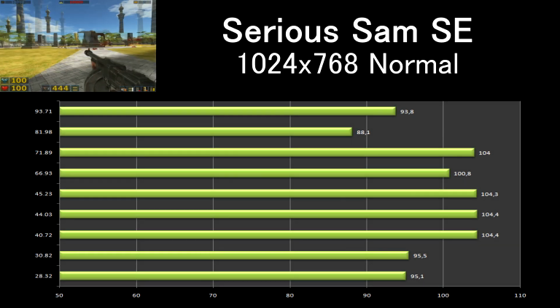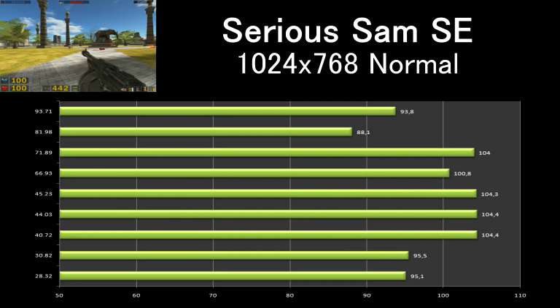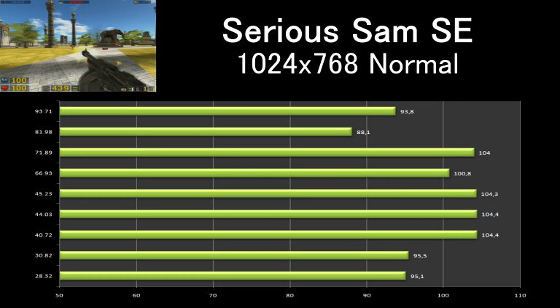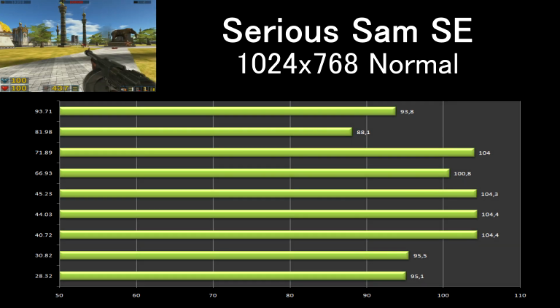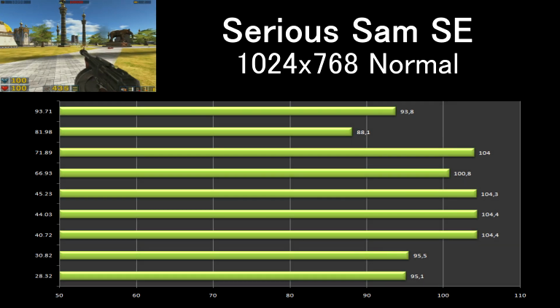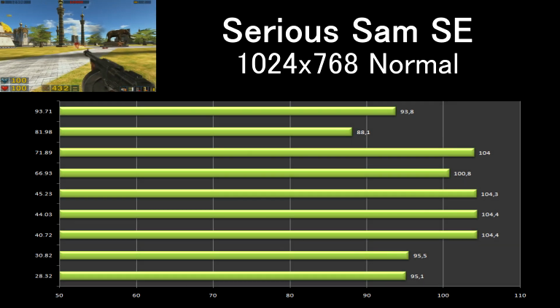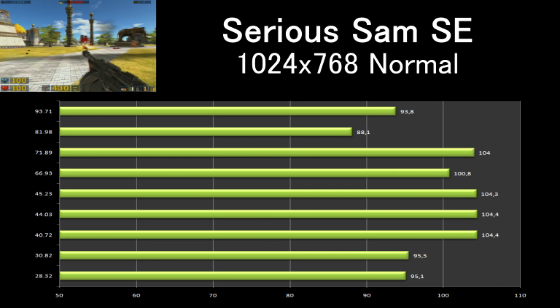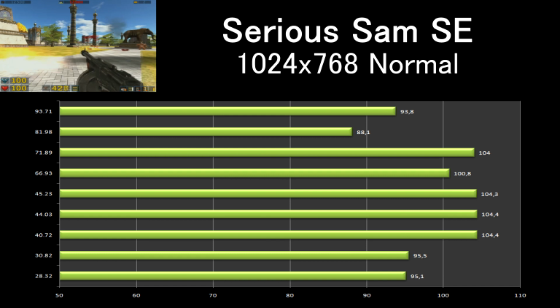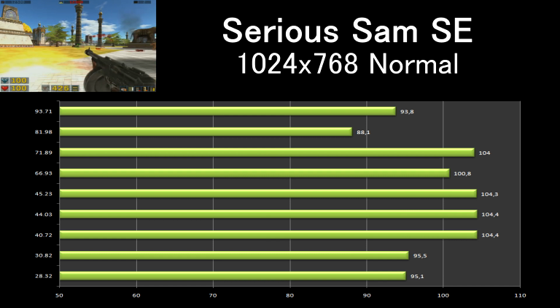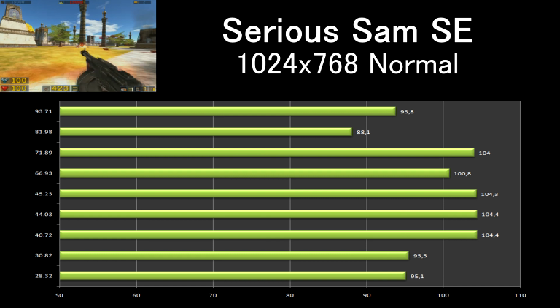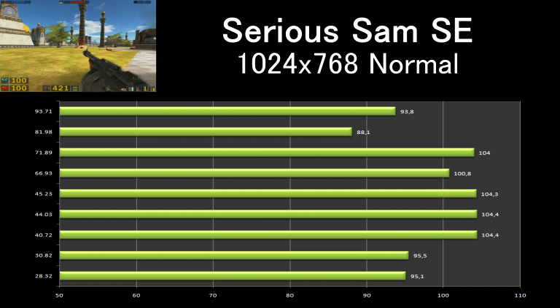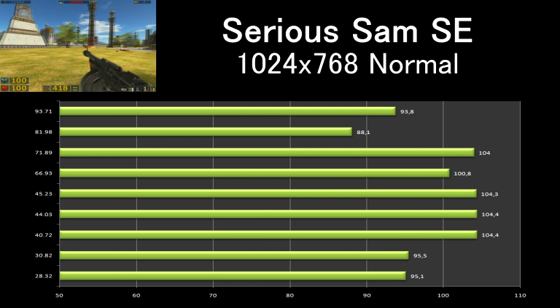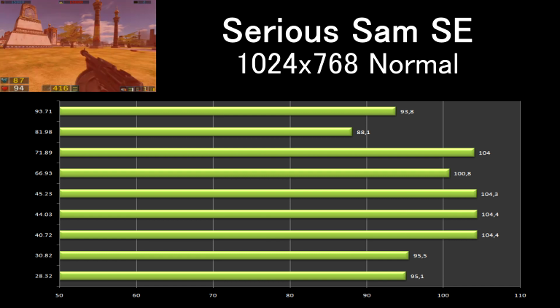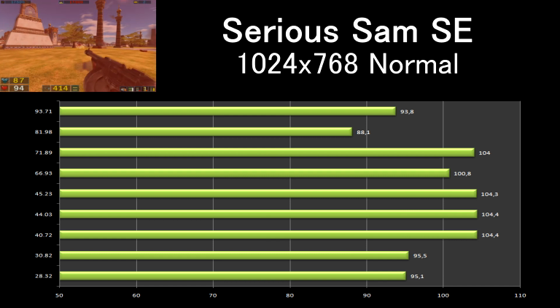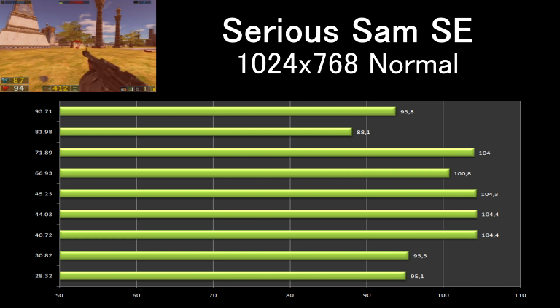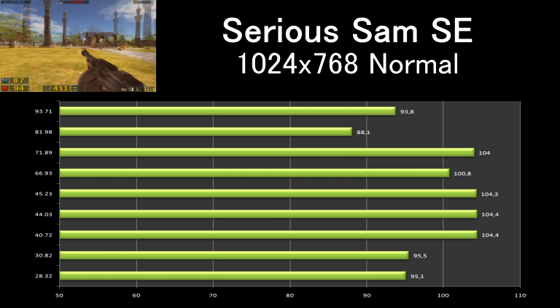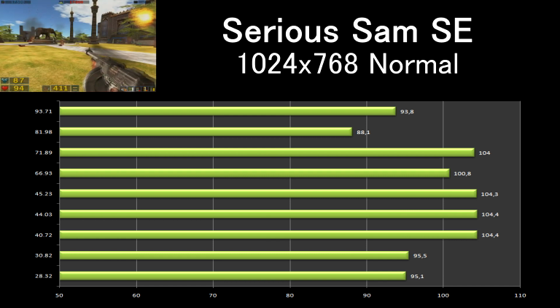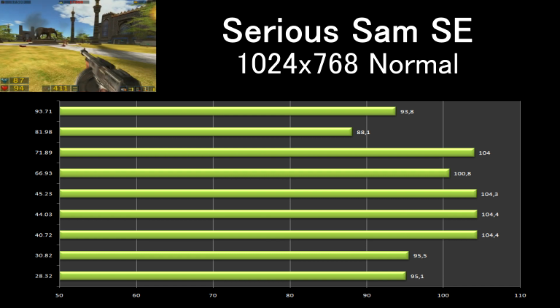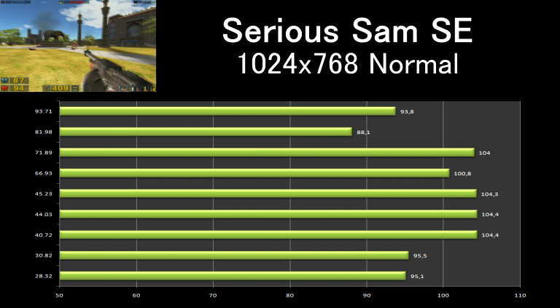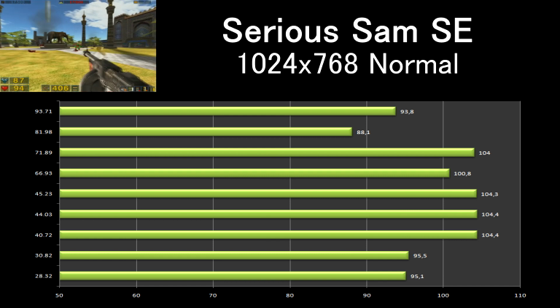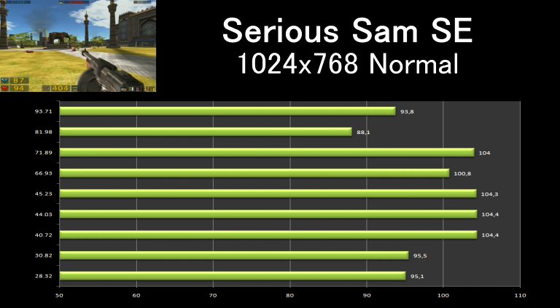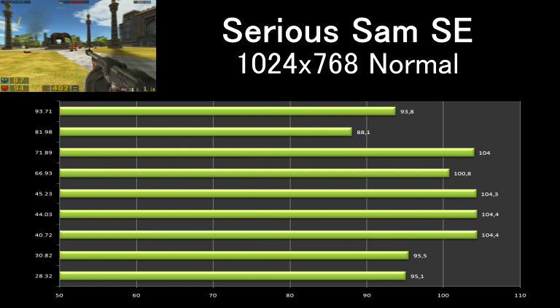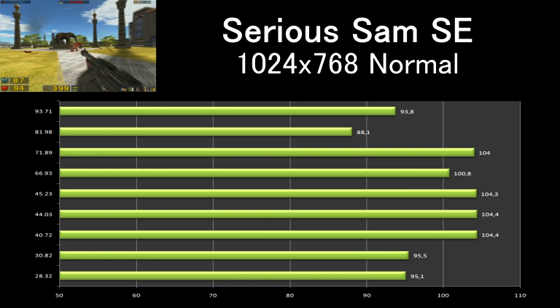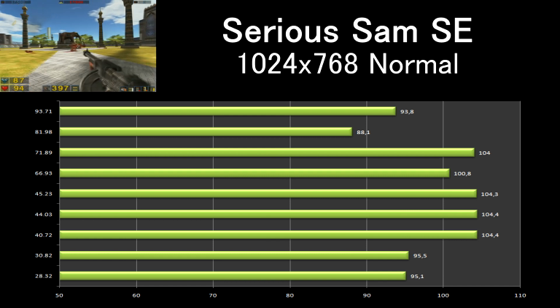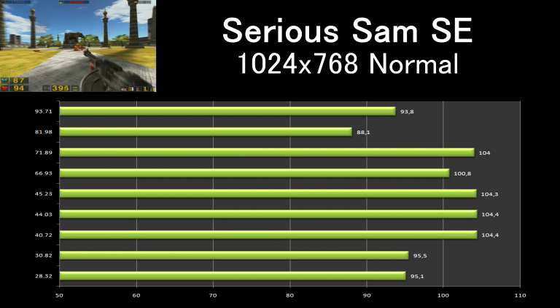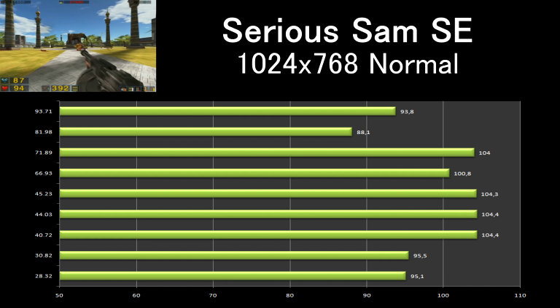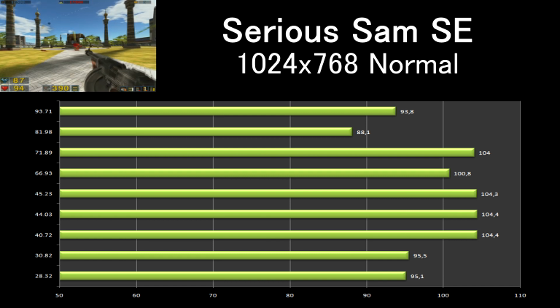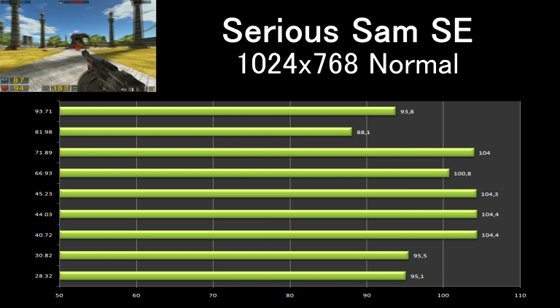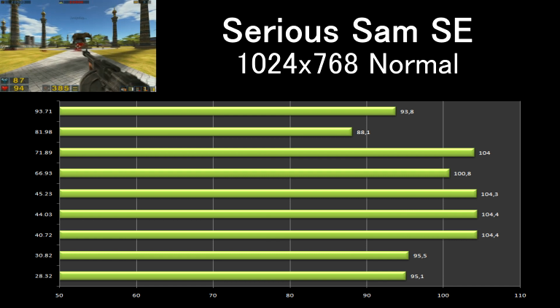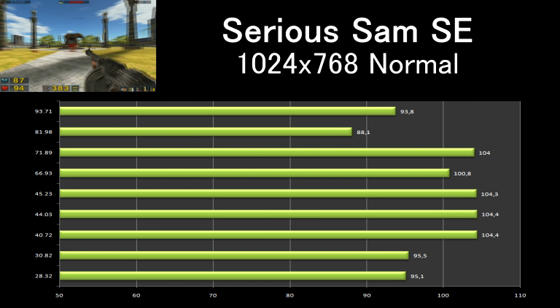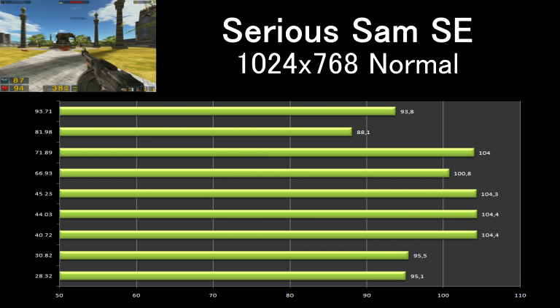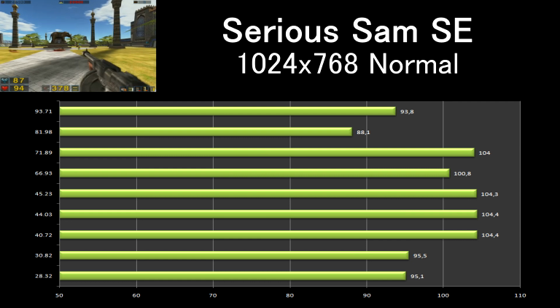In Serious Sam we can see about a 10% difference in performance. The oldest and newest drivers perform the worst.